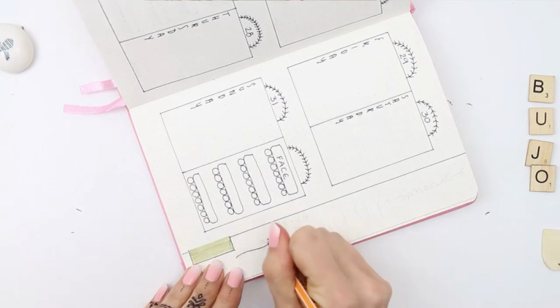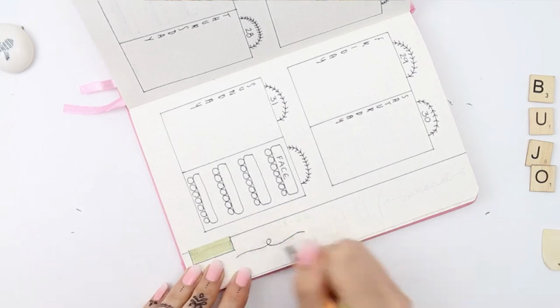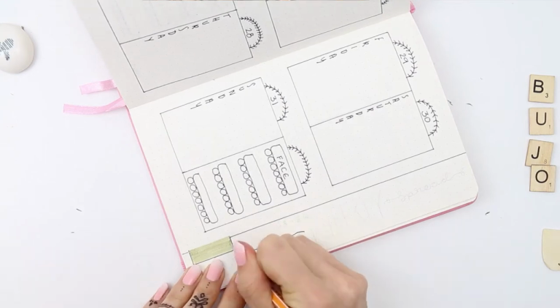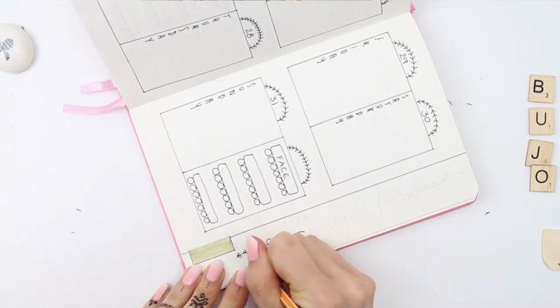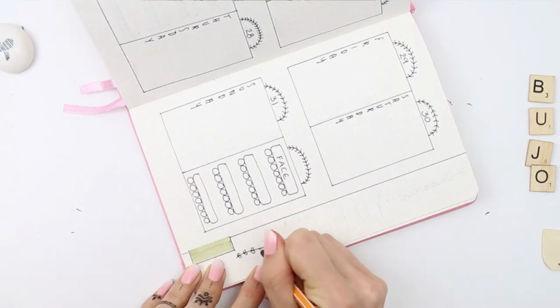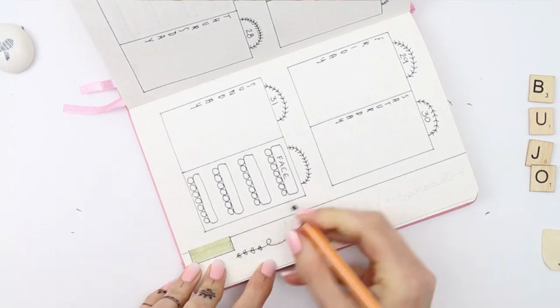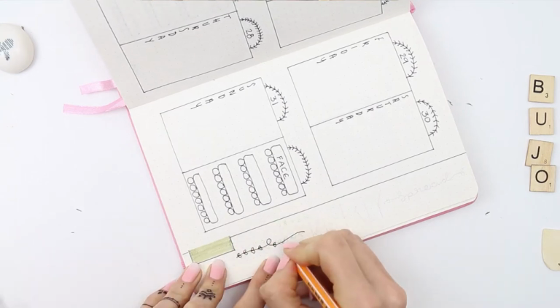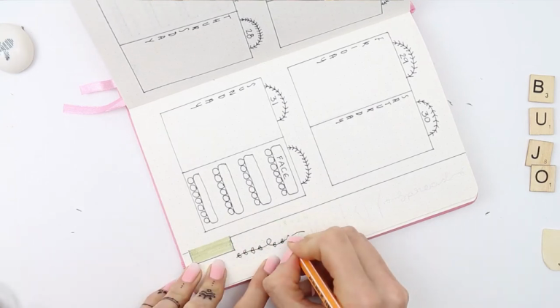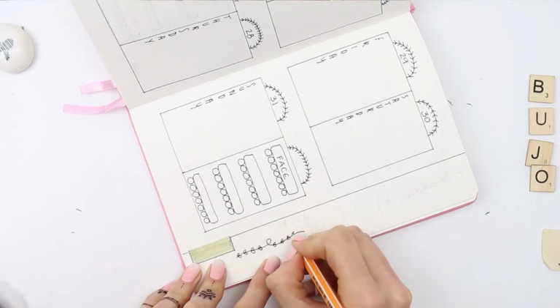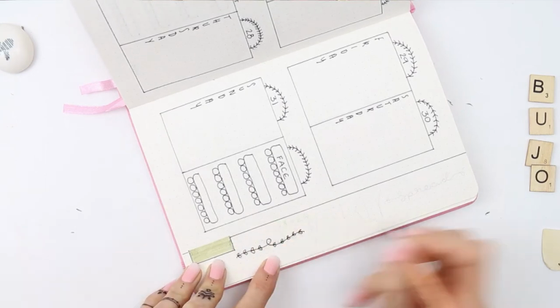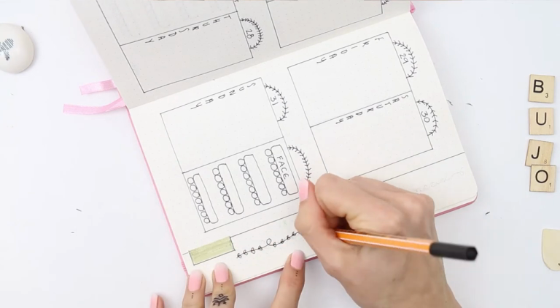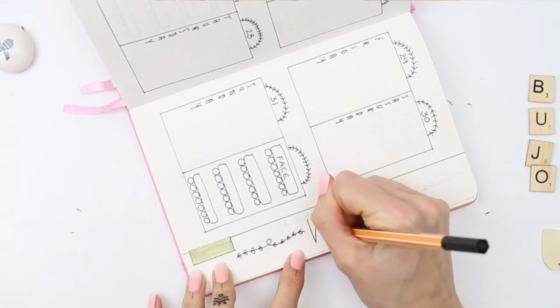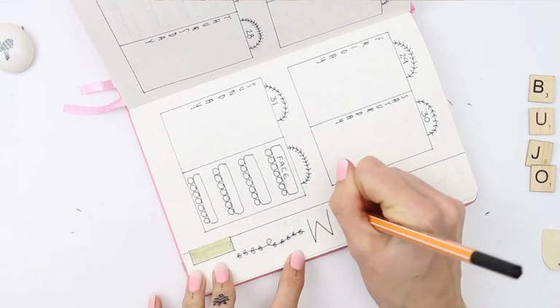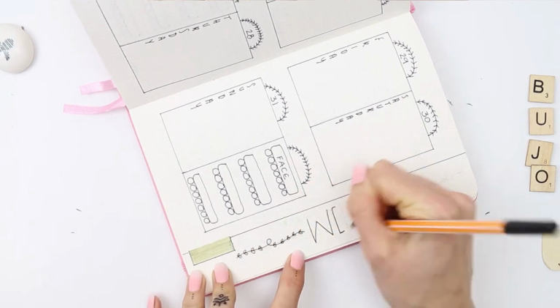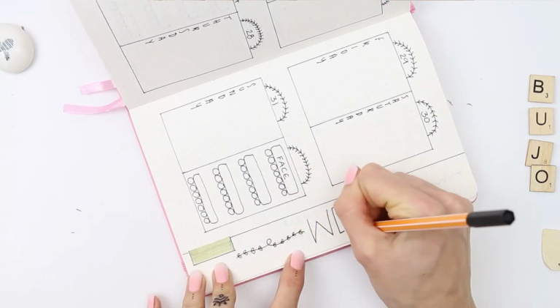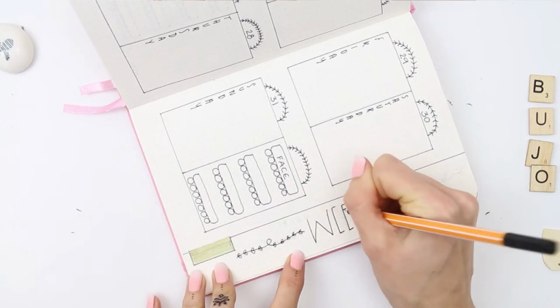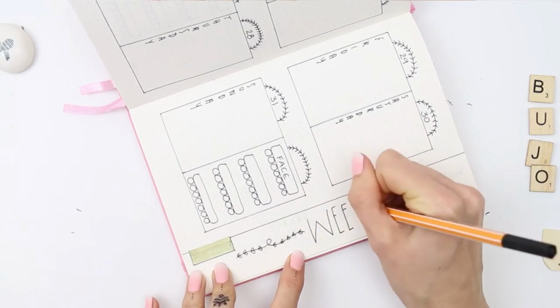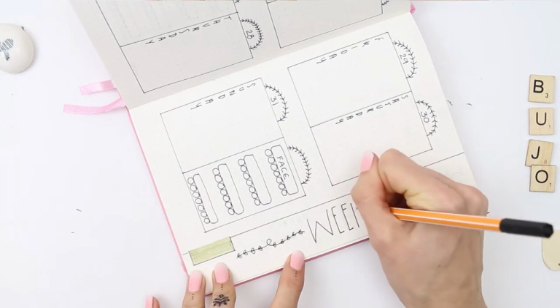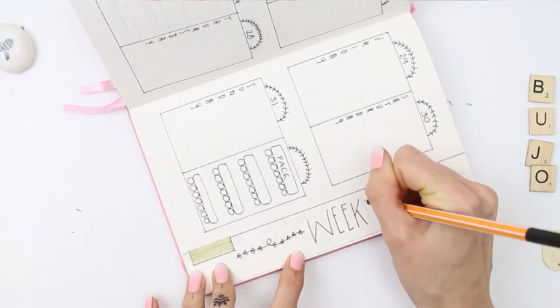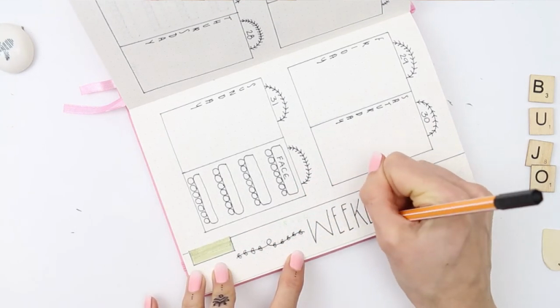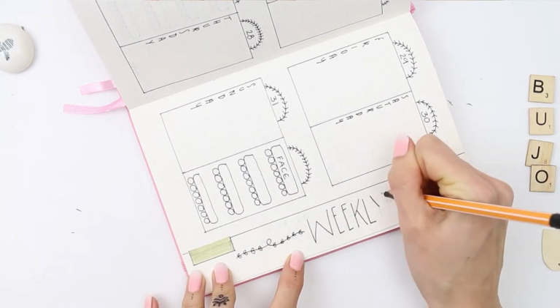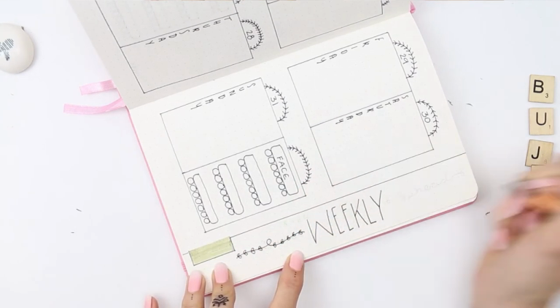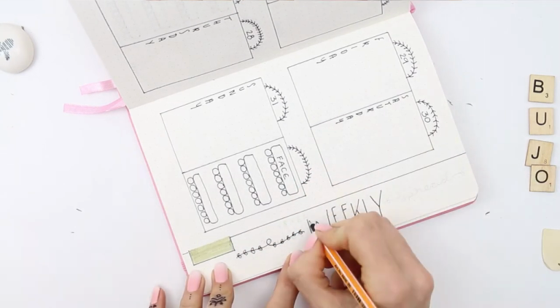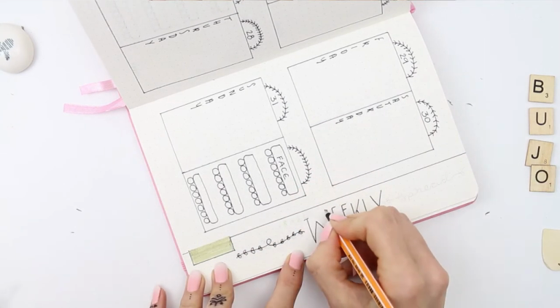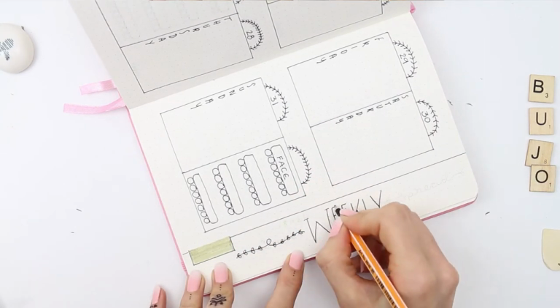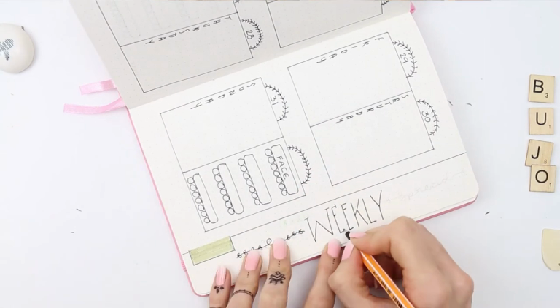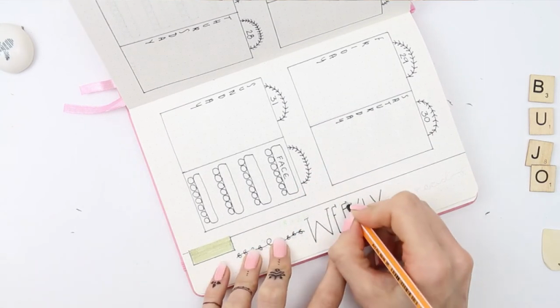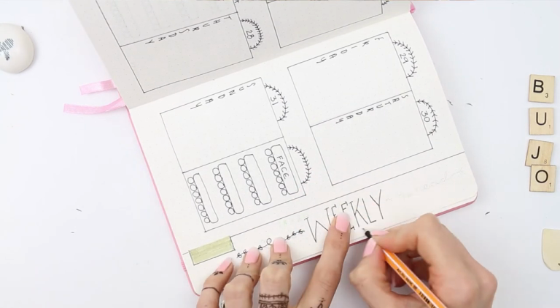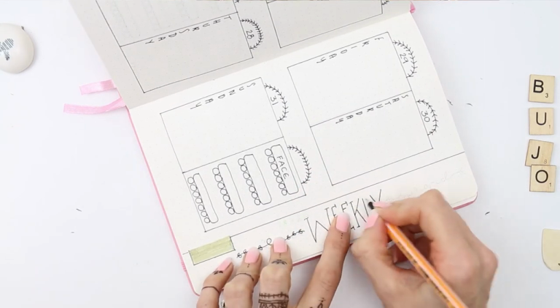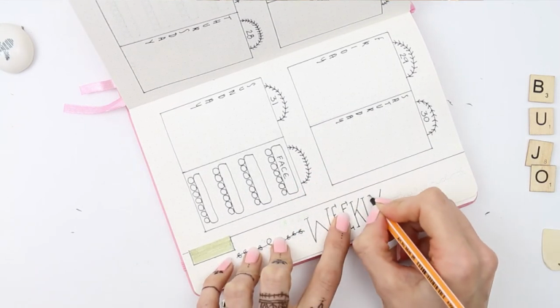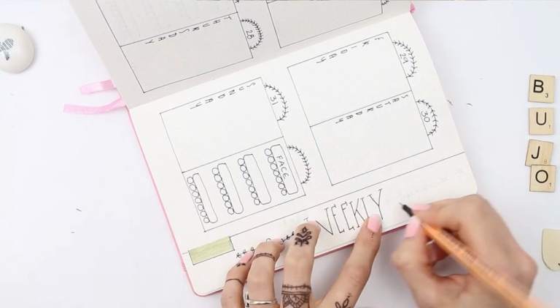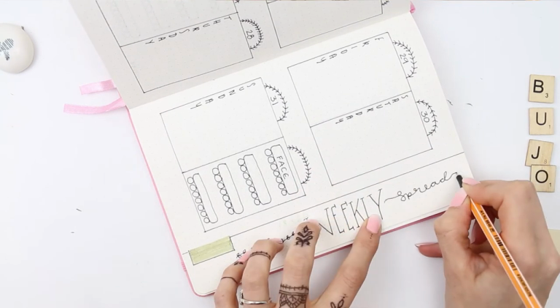When you come to the last page, you don't need to cut off the excess, so I just labelled it 'weekly spreads'.